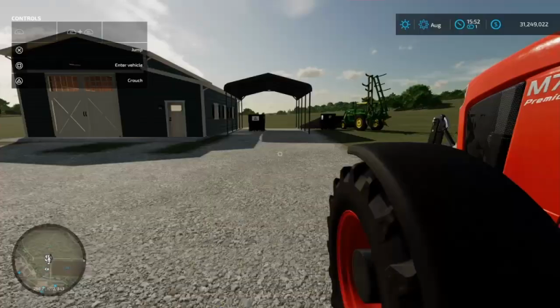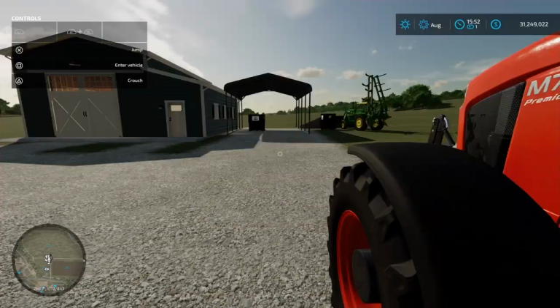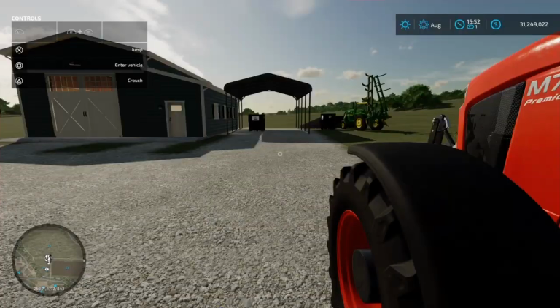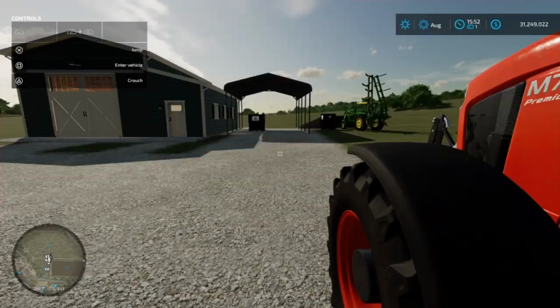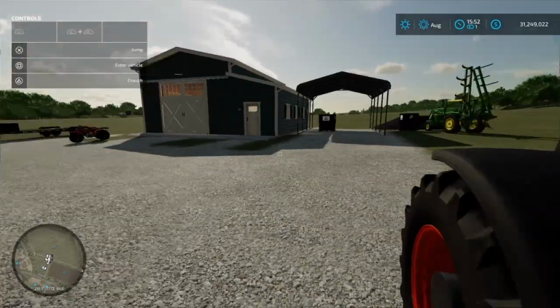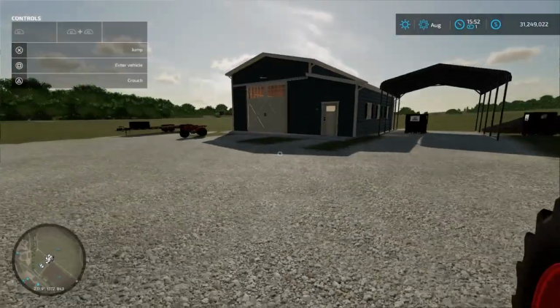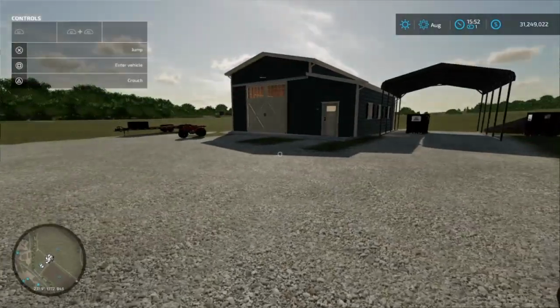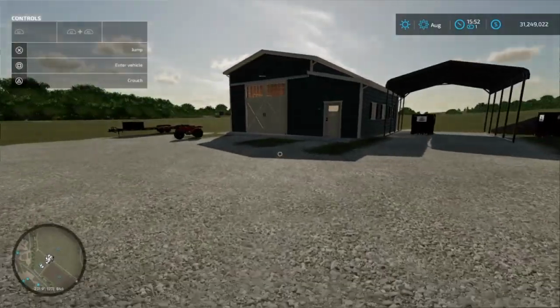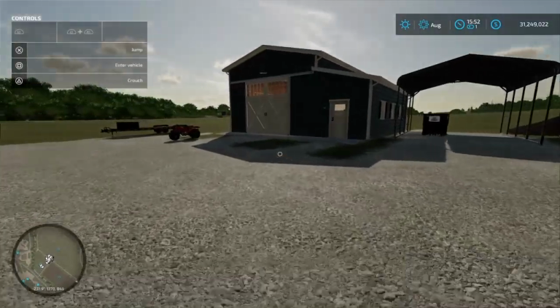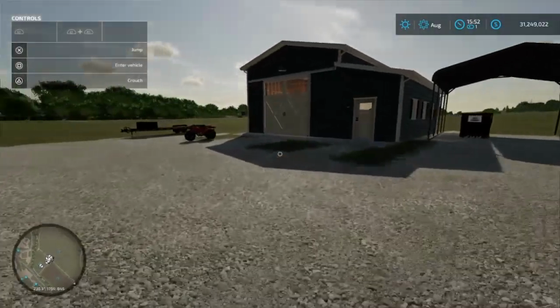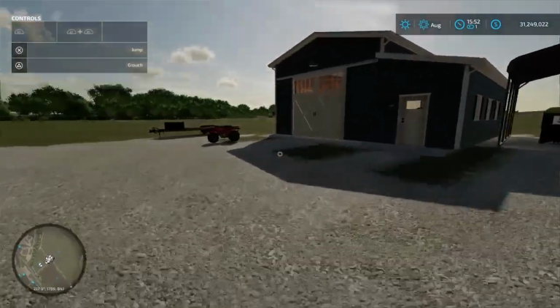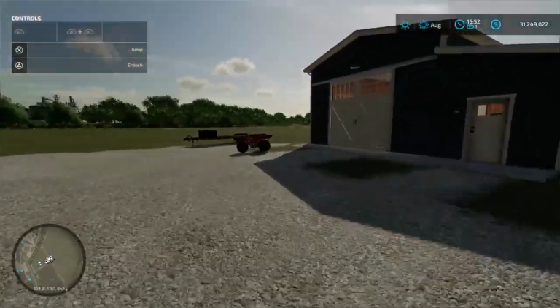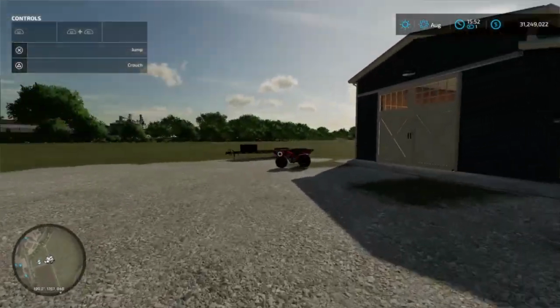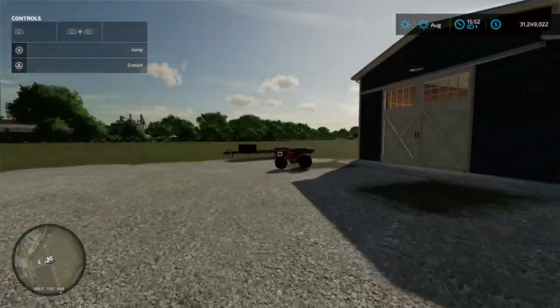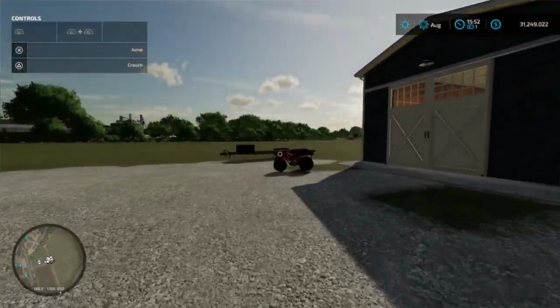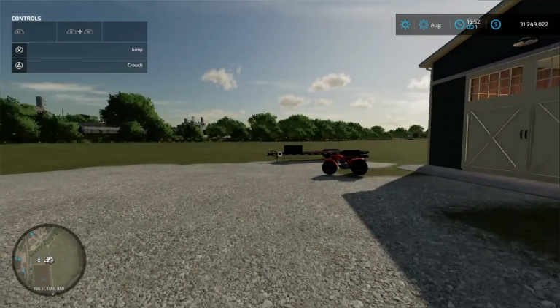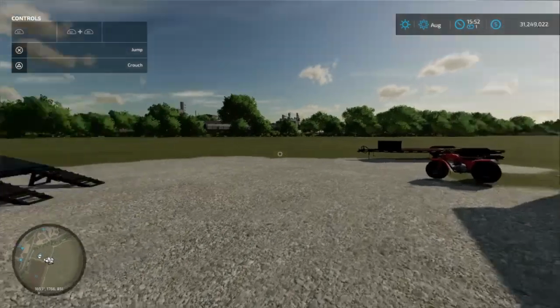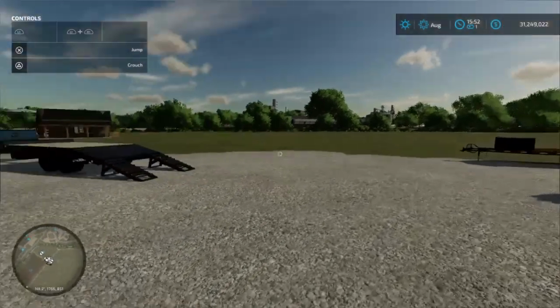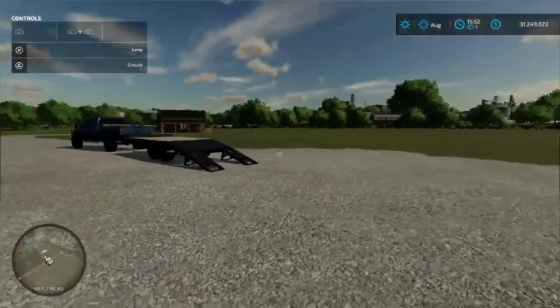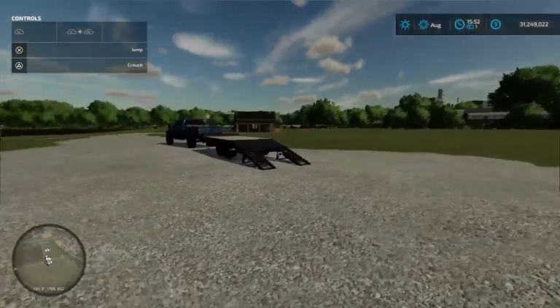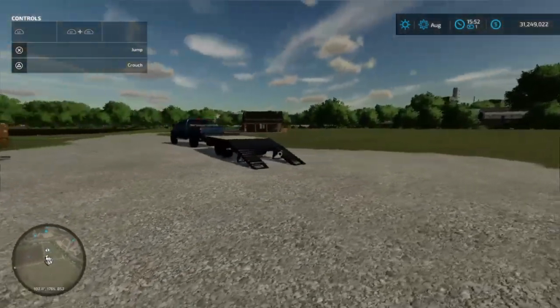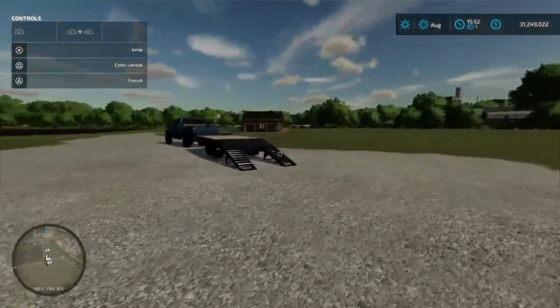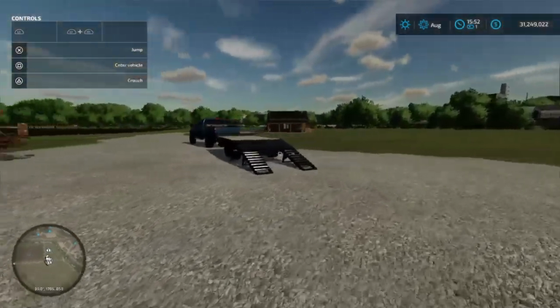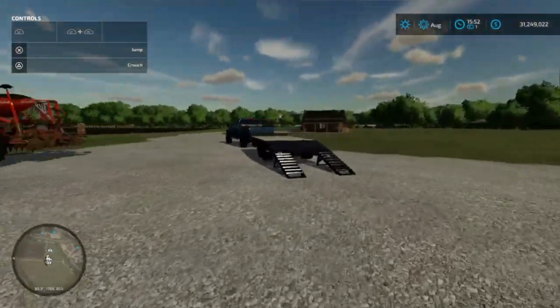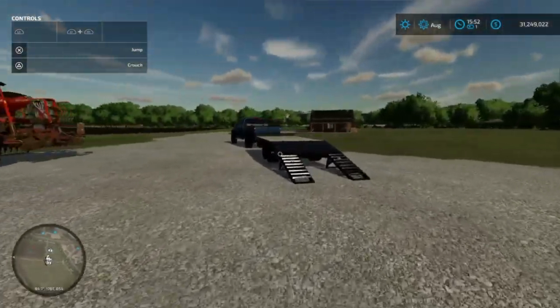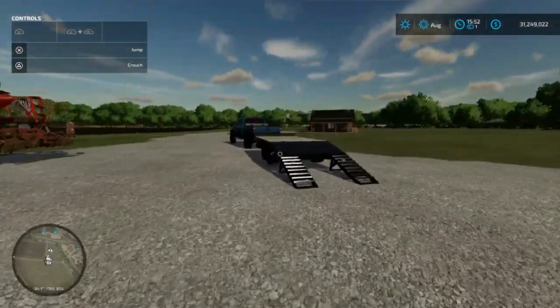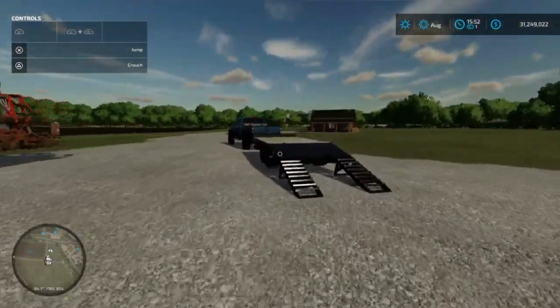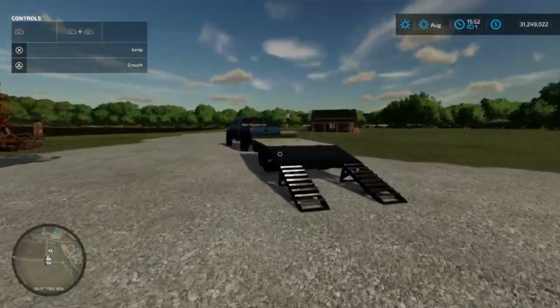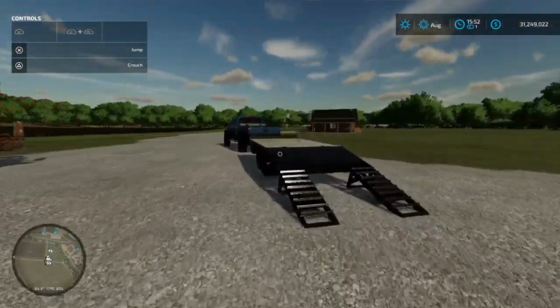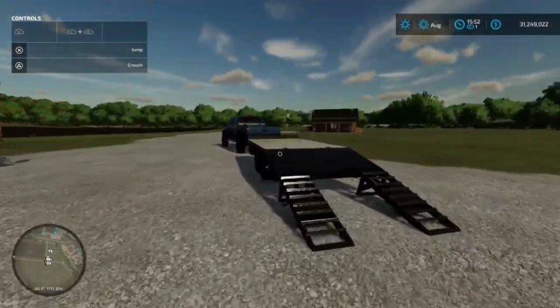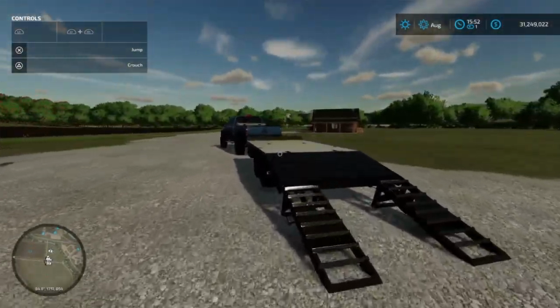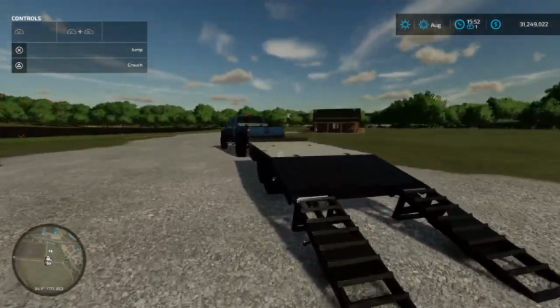Hello, everybody. Welcome back to the channel. Today we are buying a new truck.